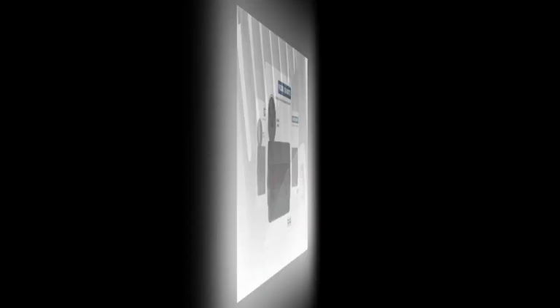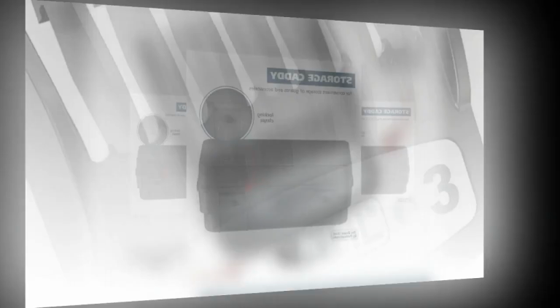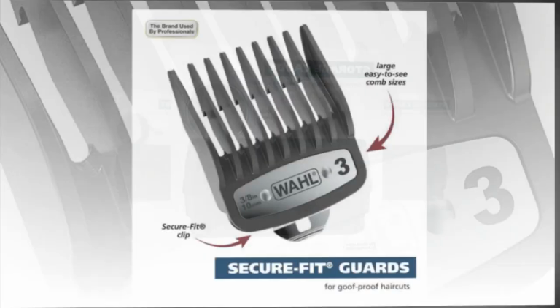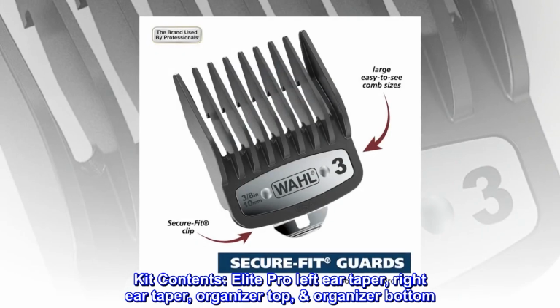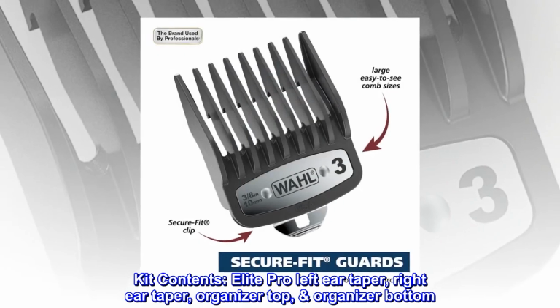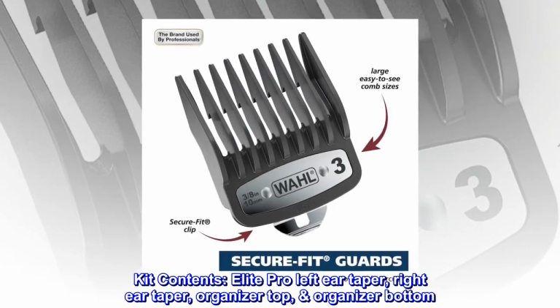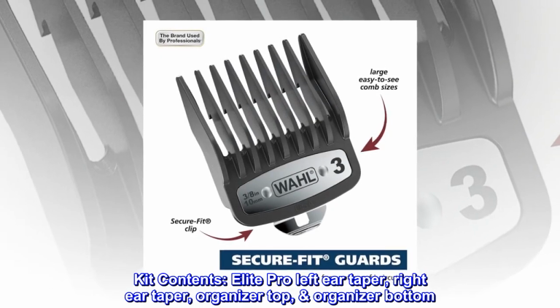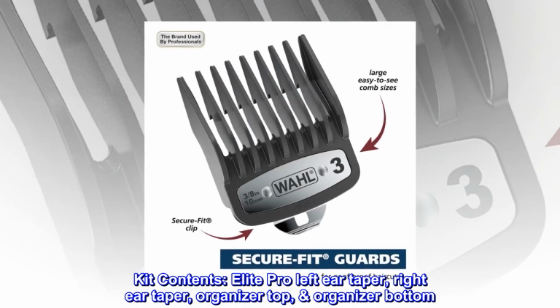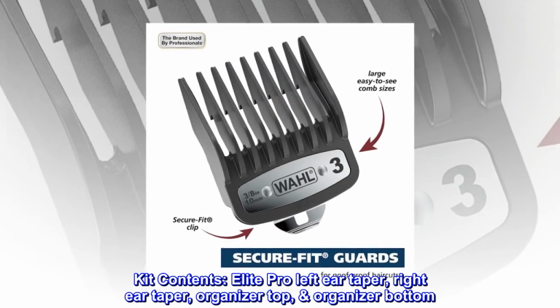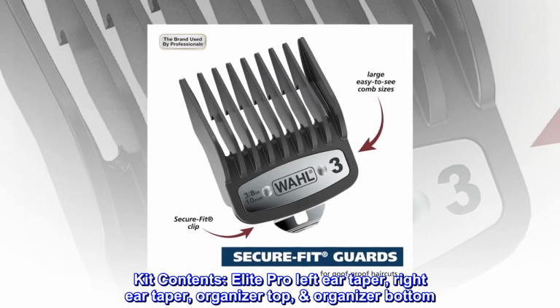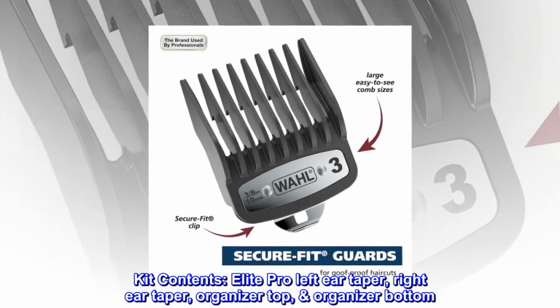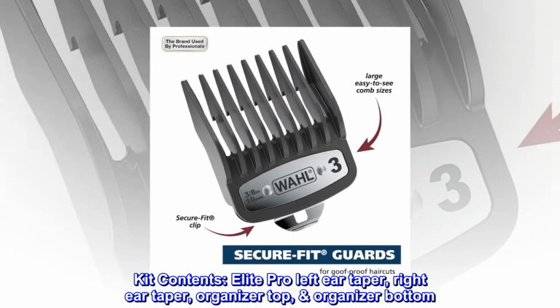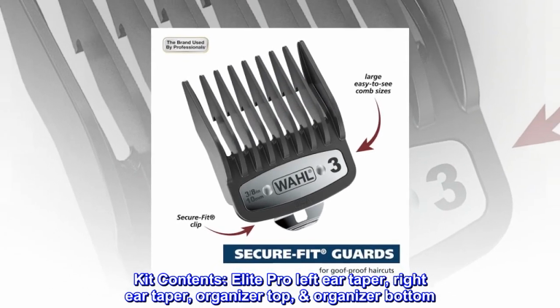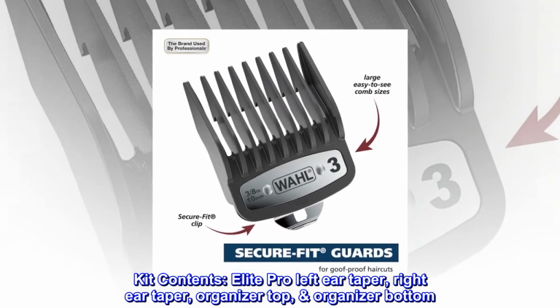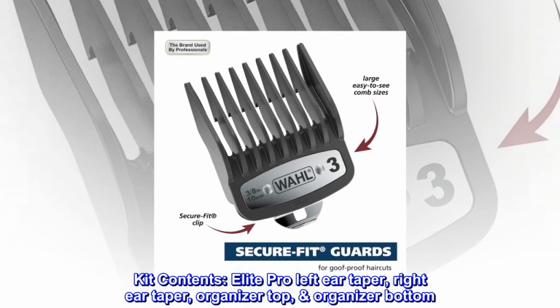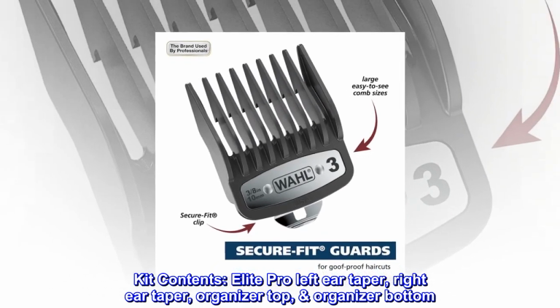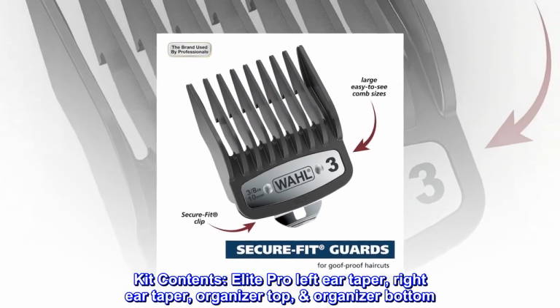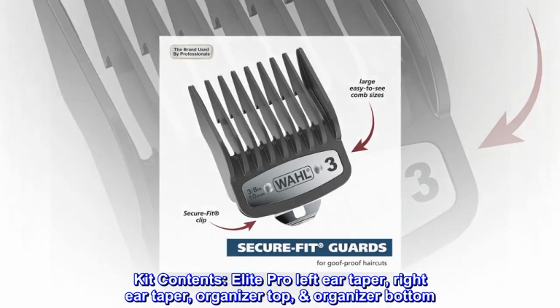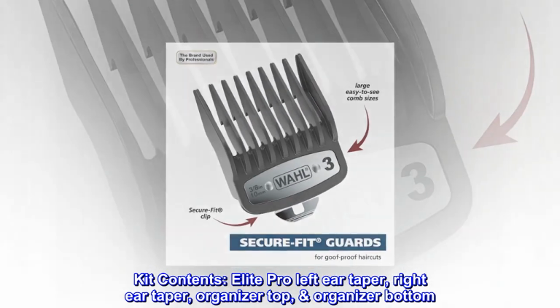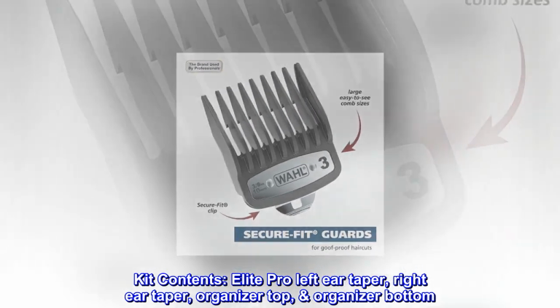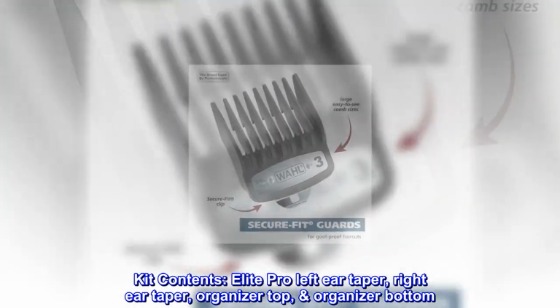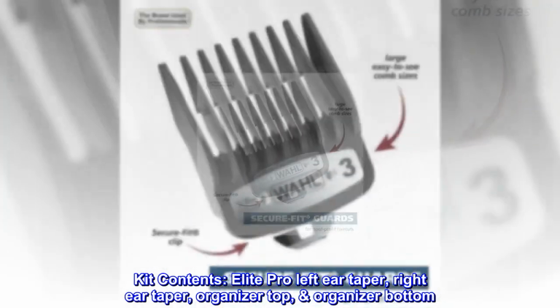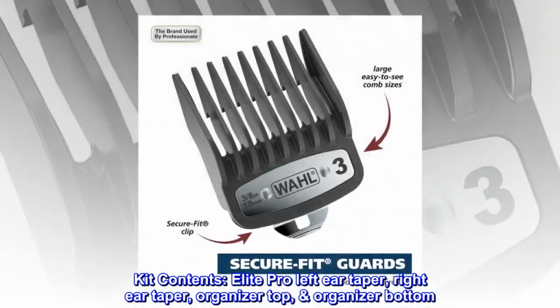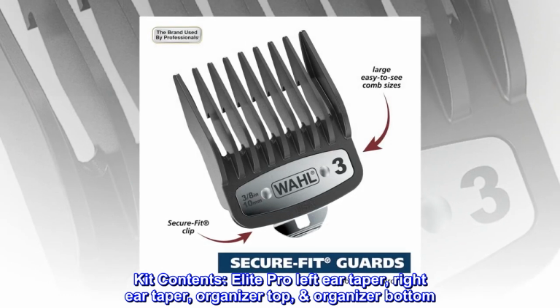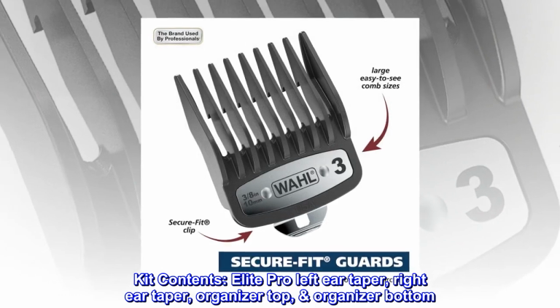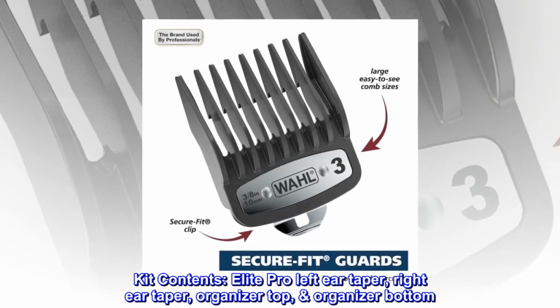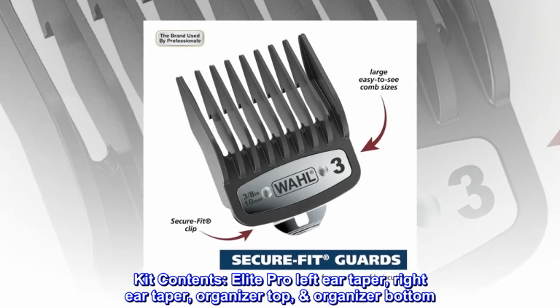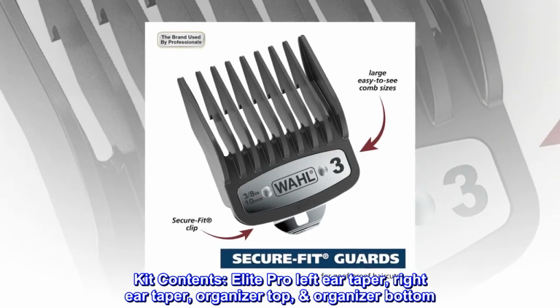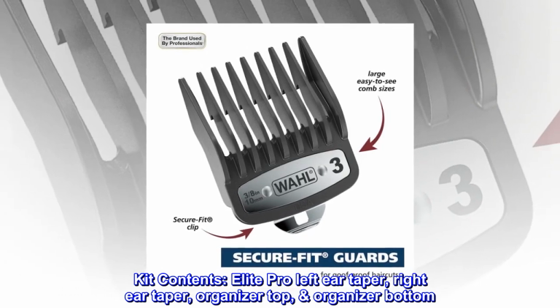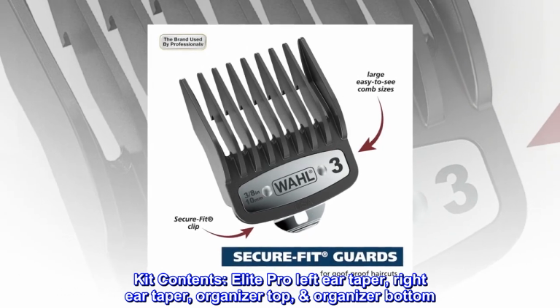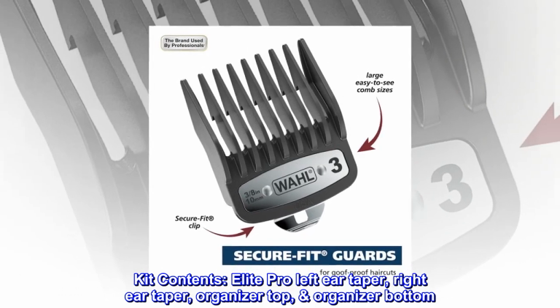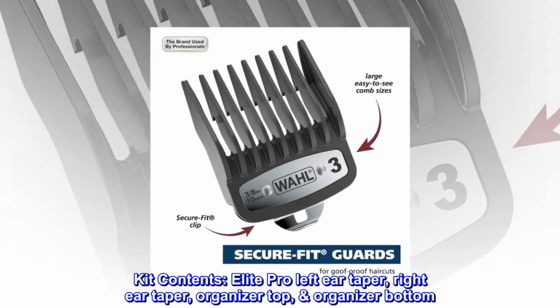Kit Contents: Elite Pro Left Ear Taper, Right Ear Taper, Organizer Top, Organizer Bottom.